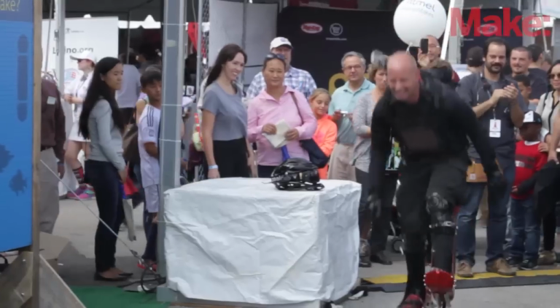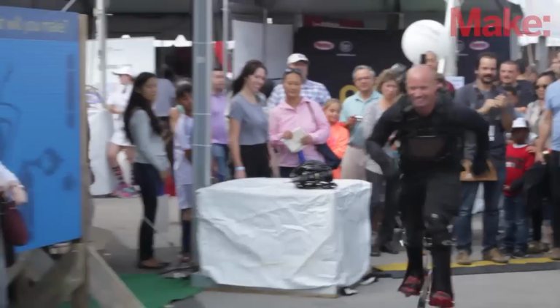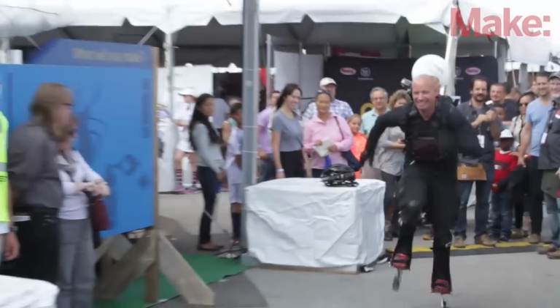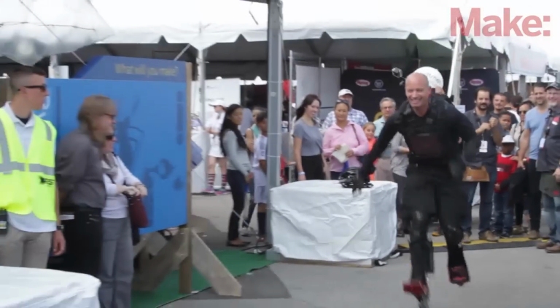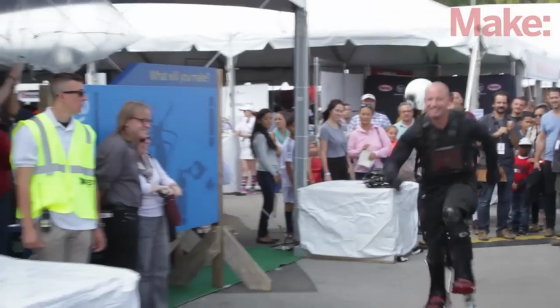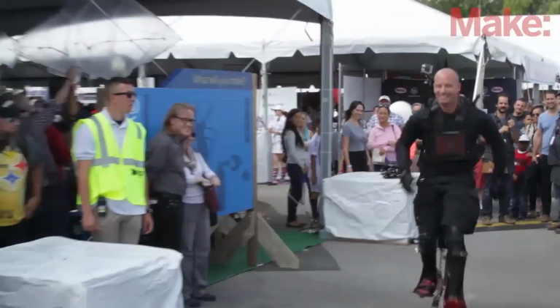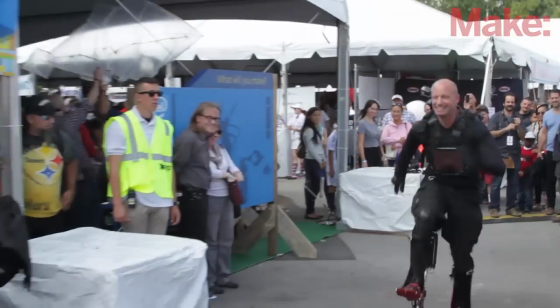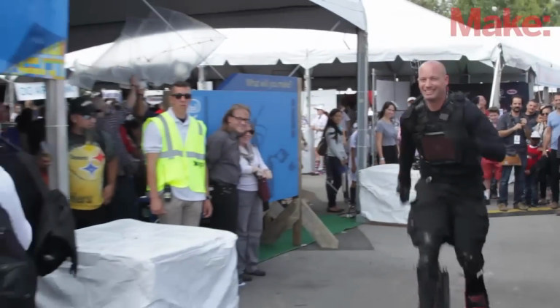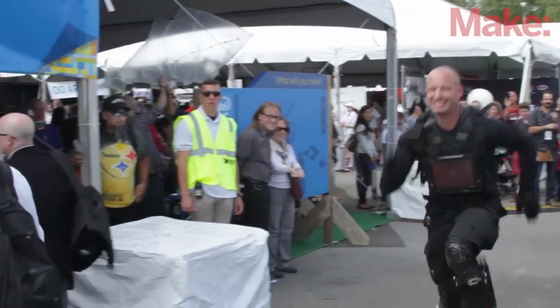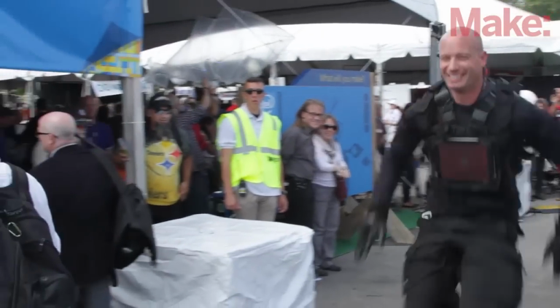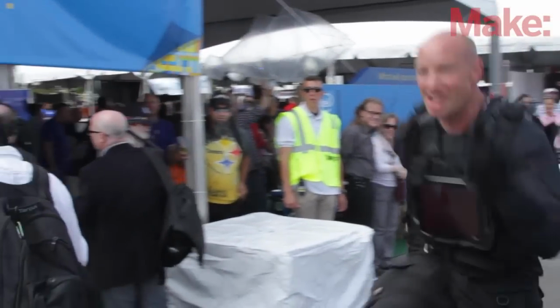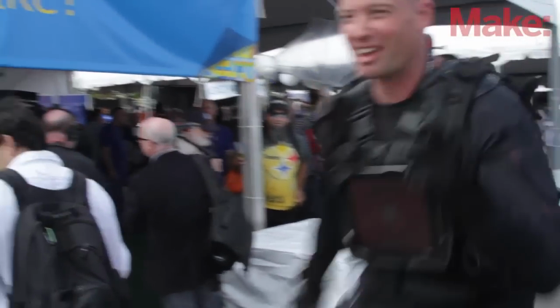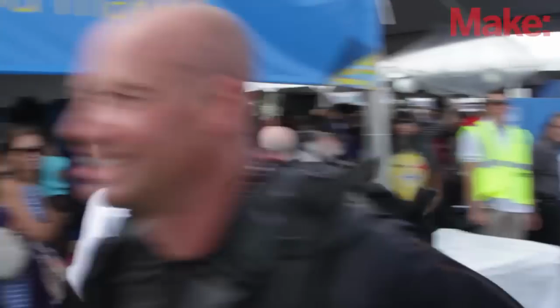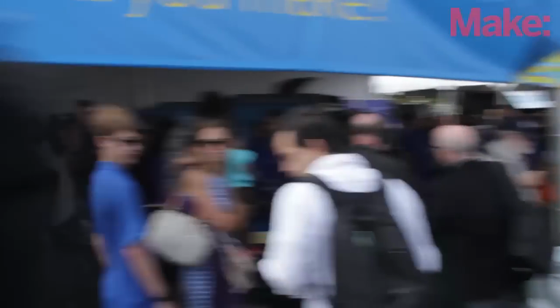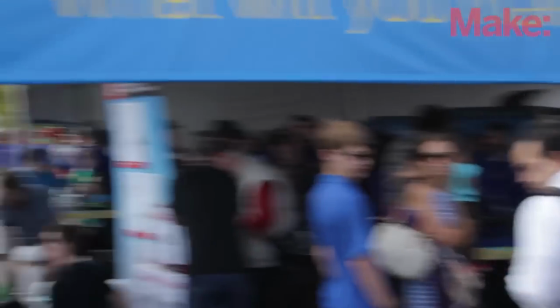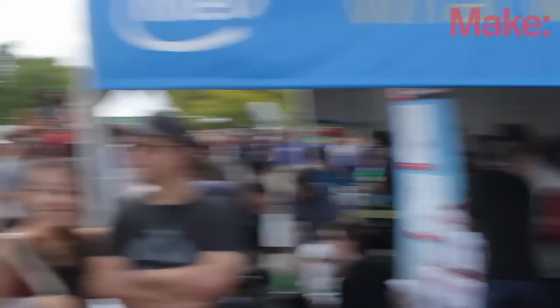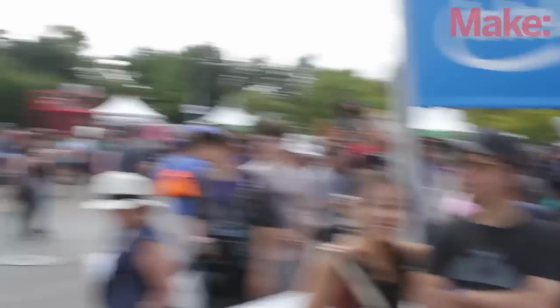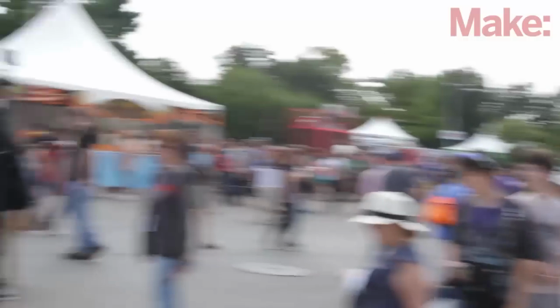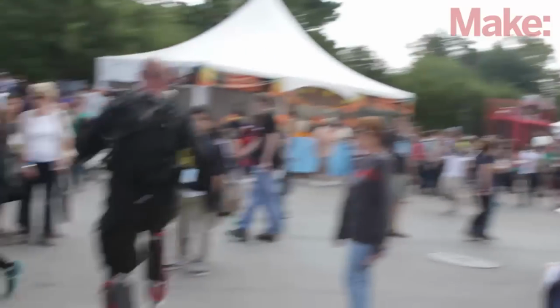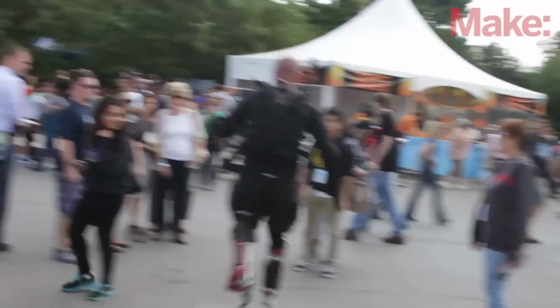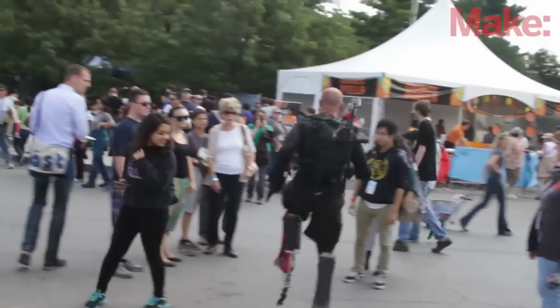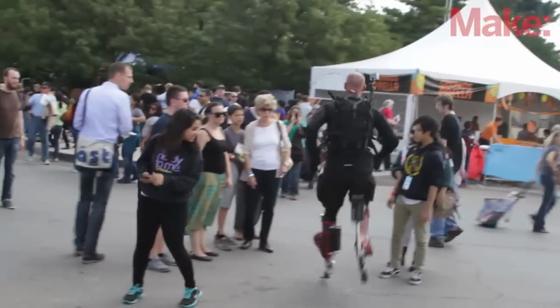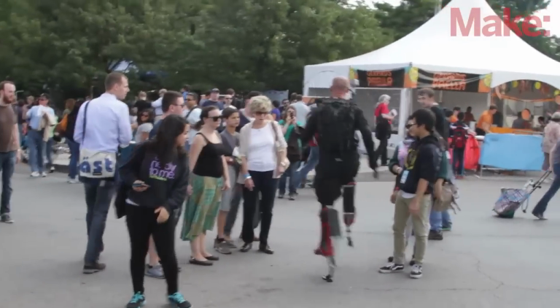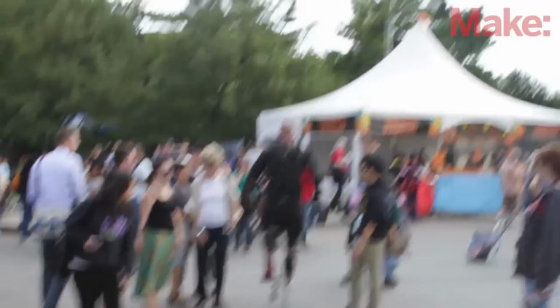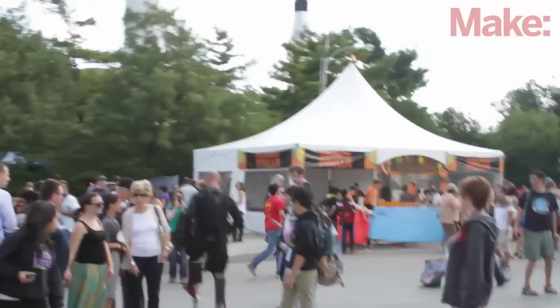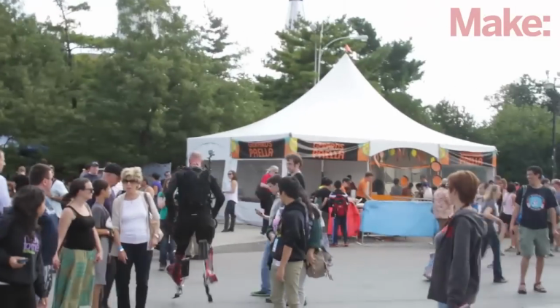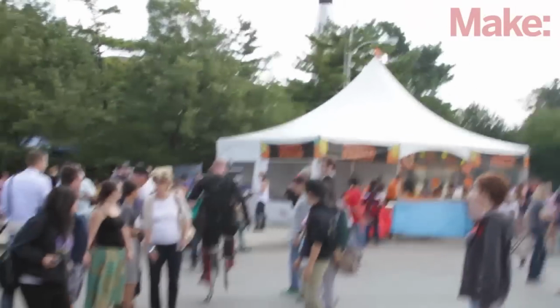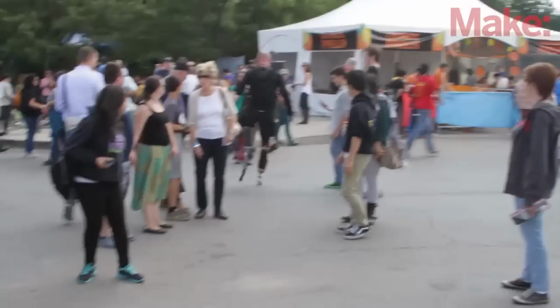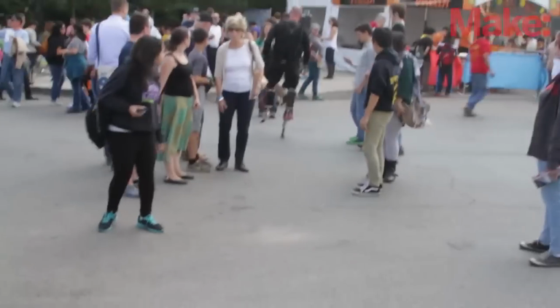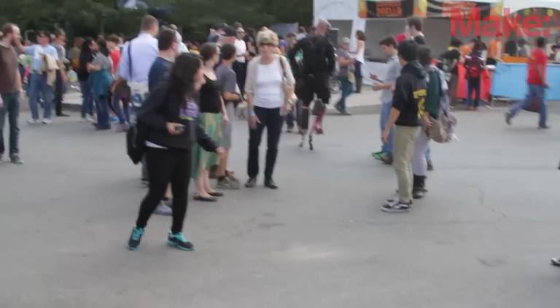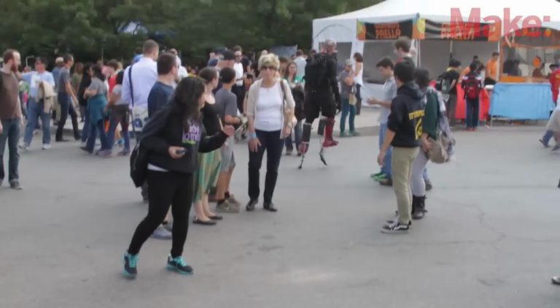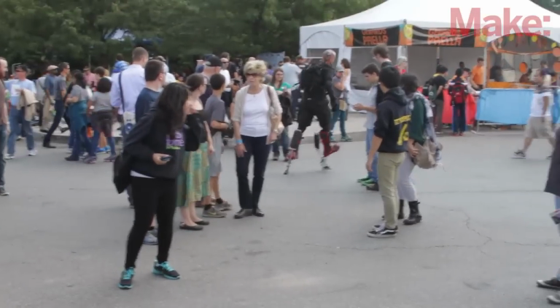This is my first time at the New York Maker Faire. I've been to the original Maker Faire in San Mateo for the past few years. It's a marvellous experience.